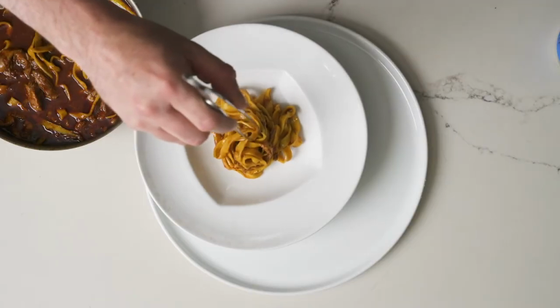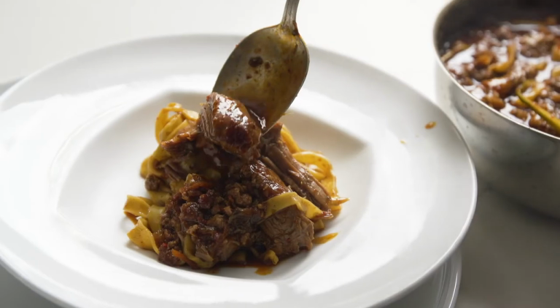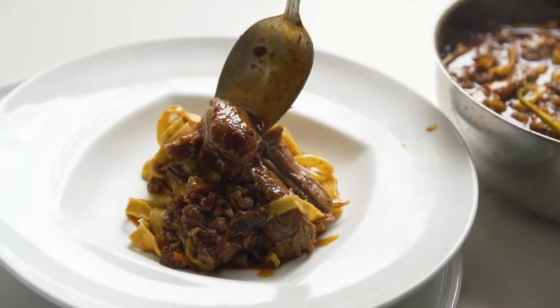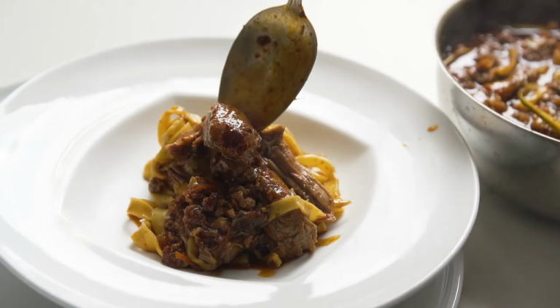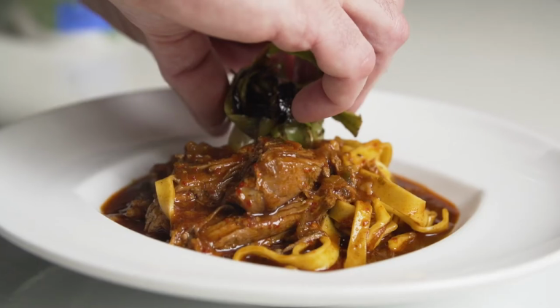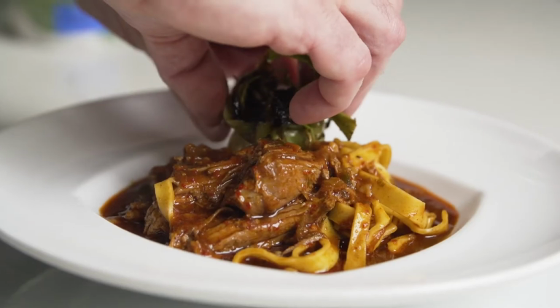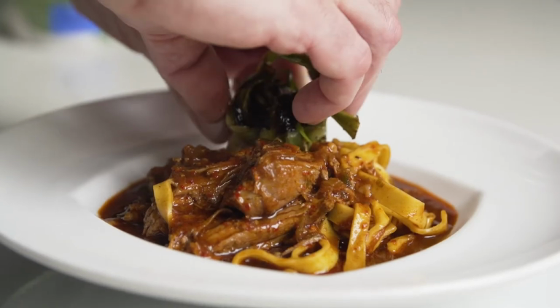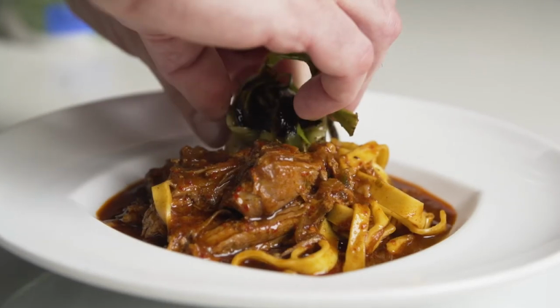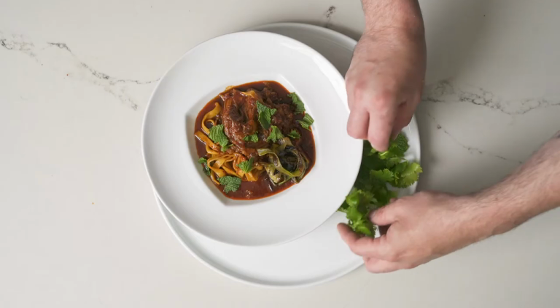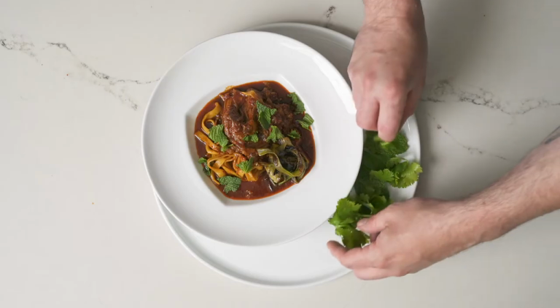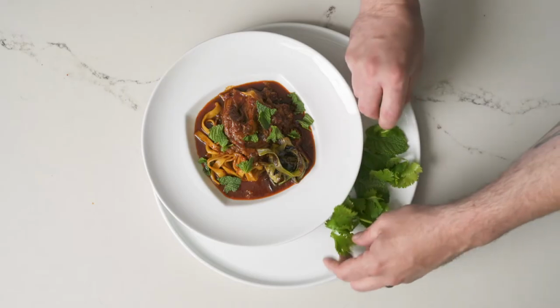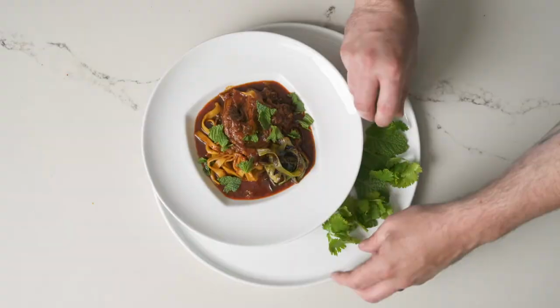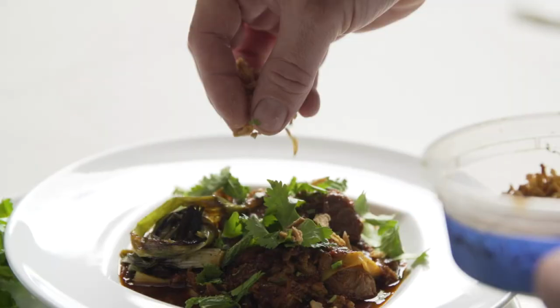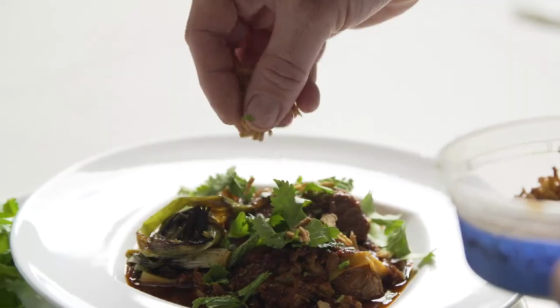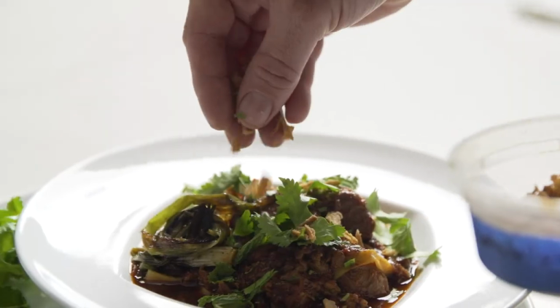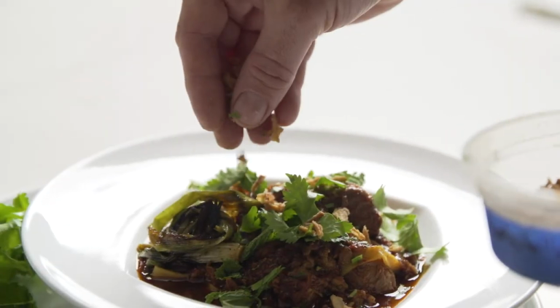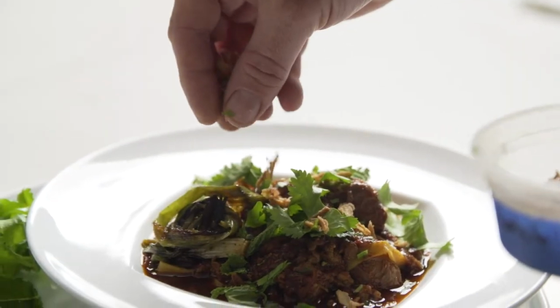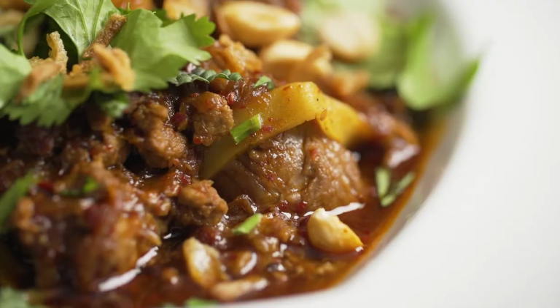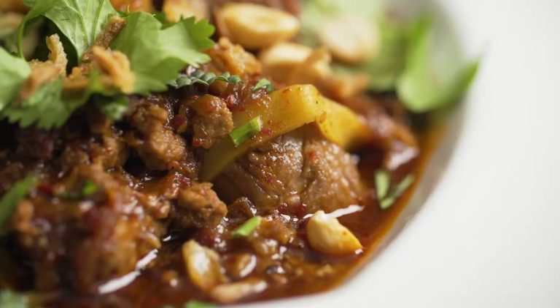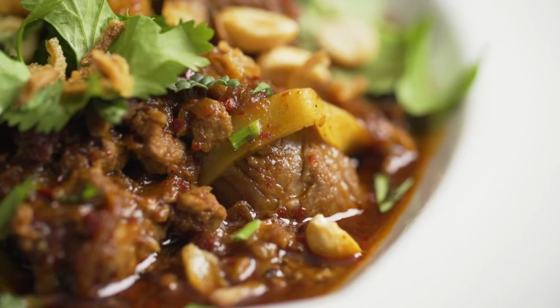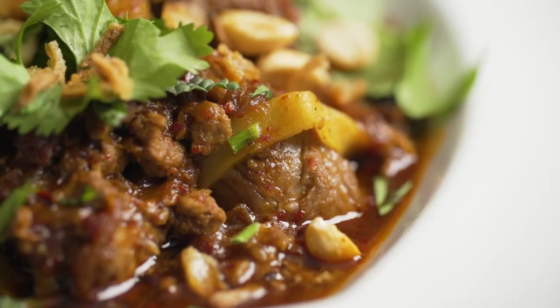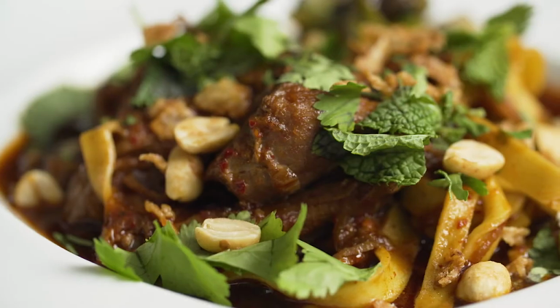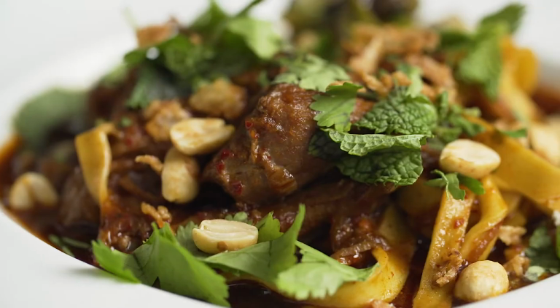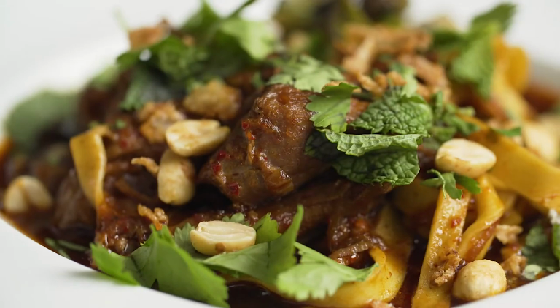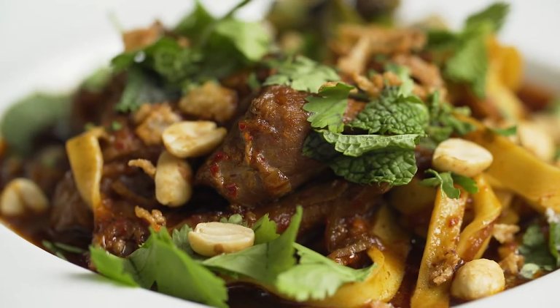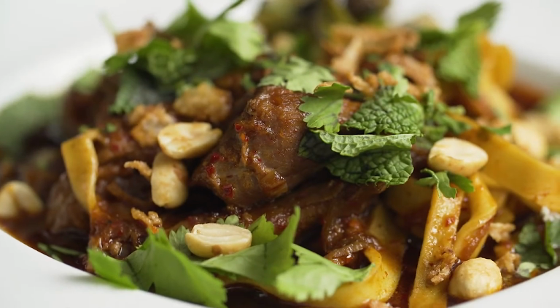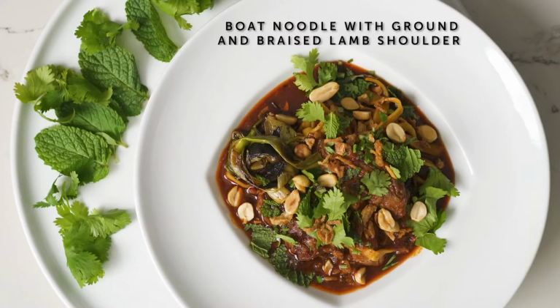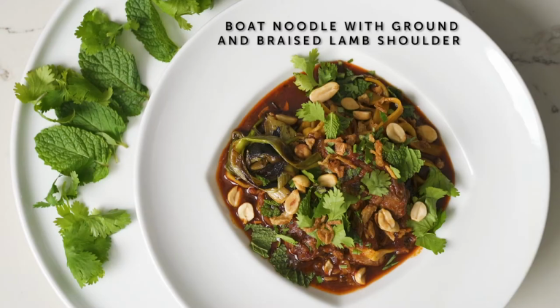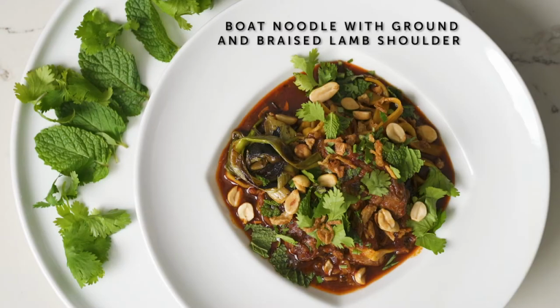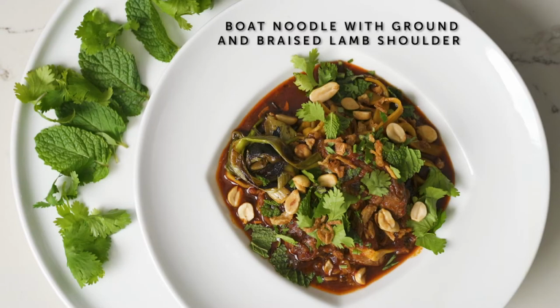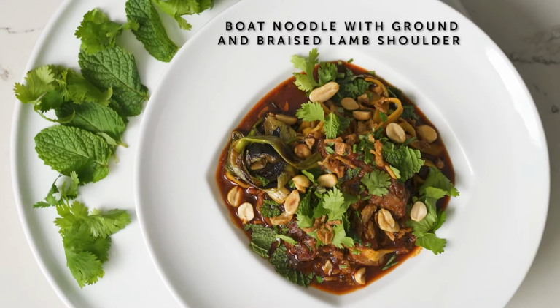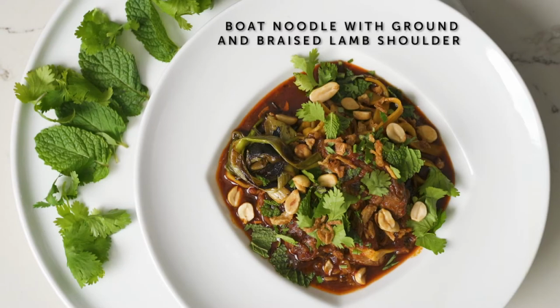We garnish it with asparagus, handmade noodles, peanuts, lime, cilantro, and scallion.